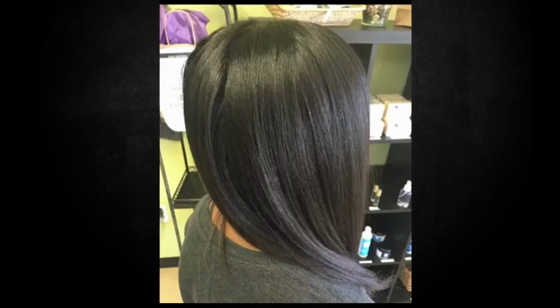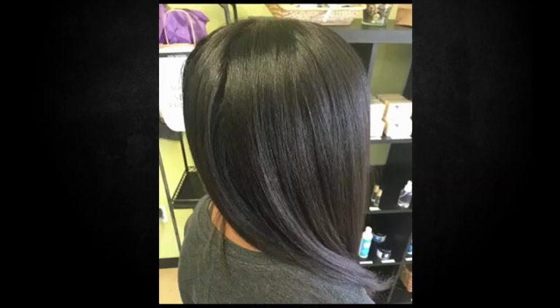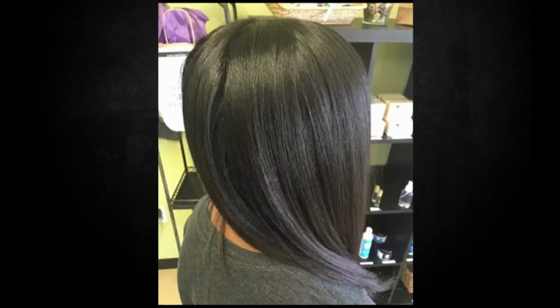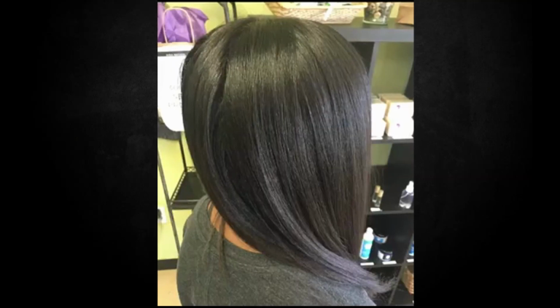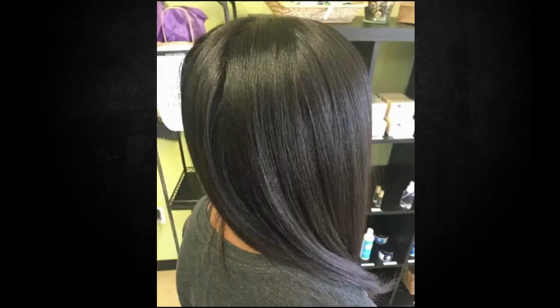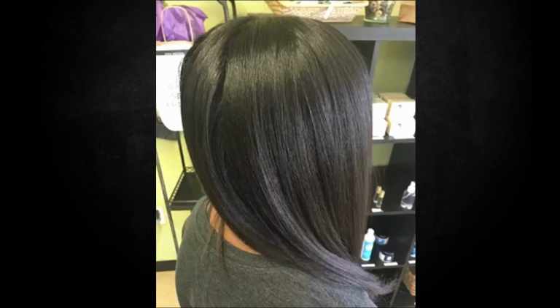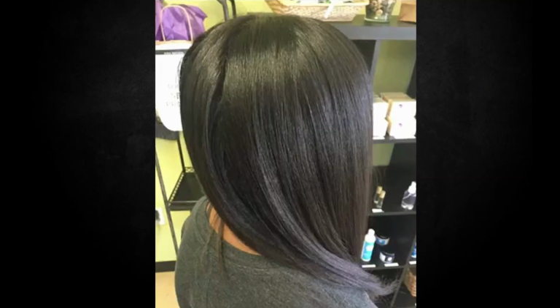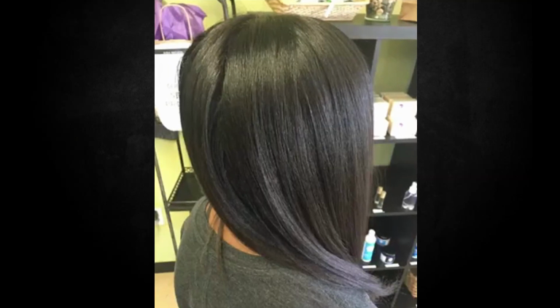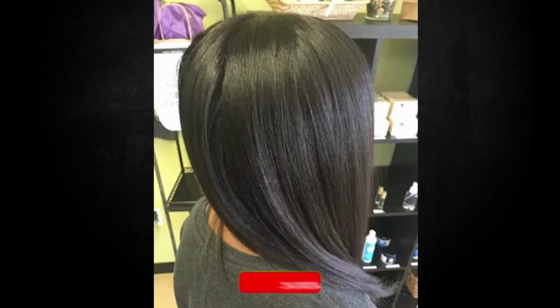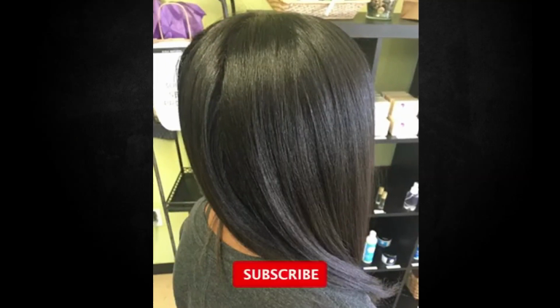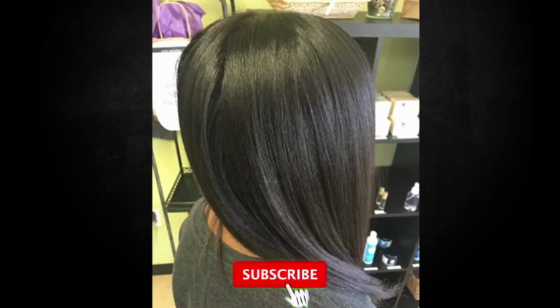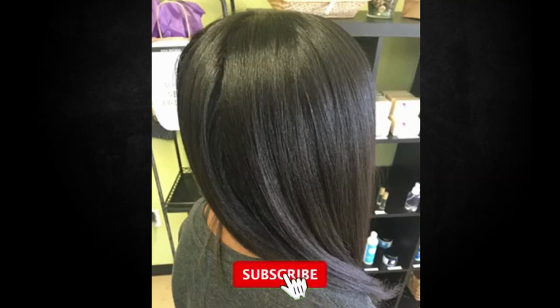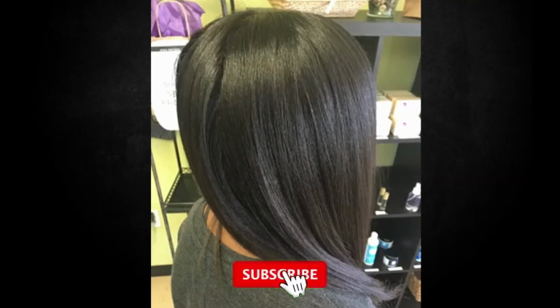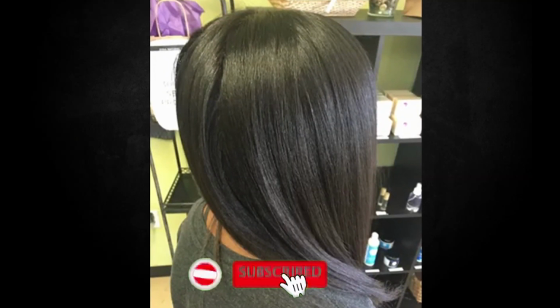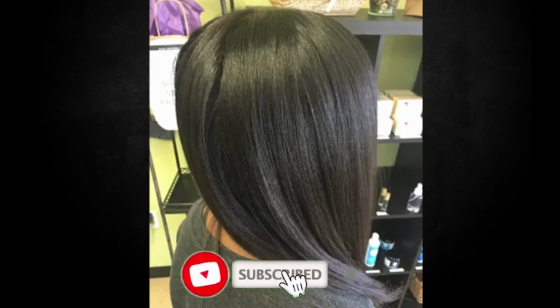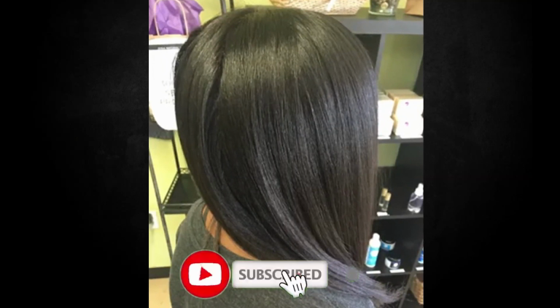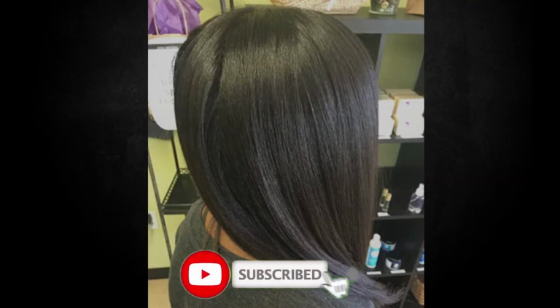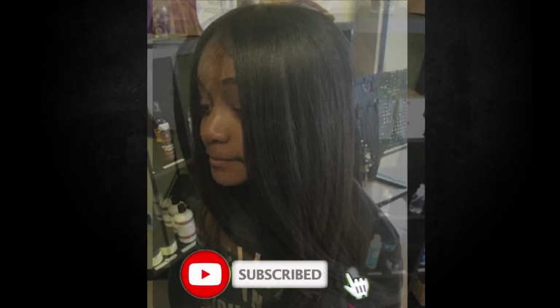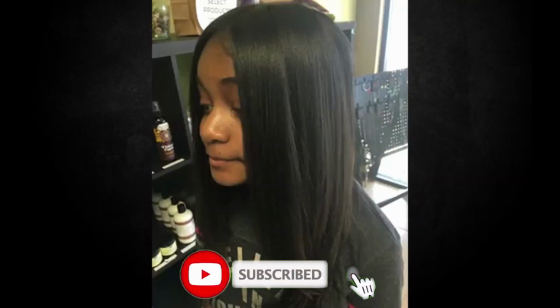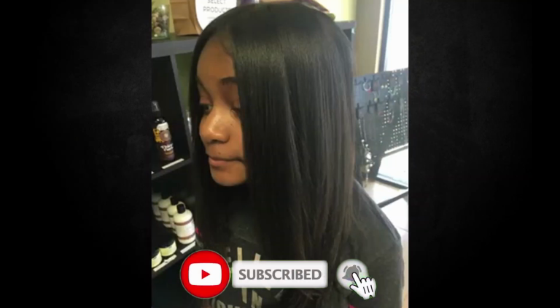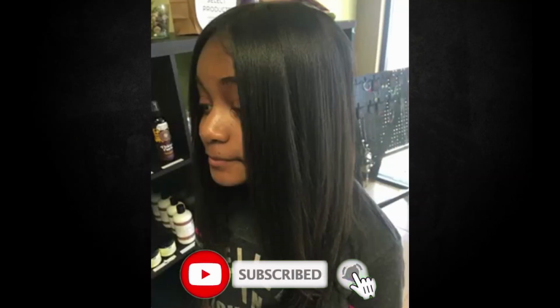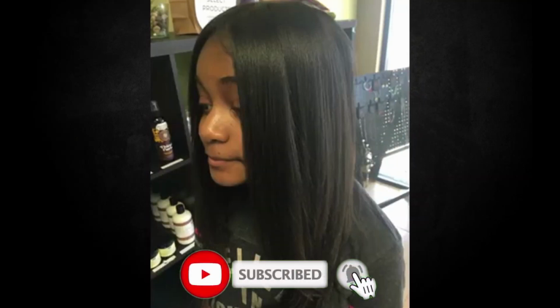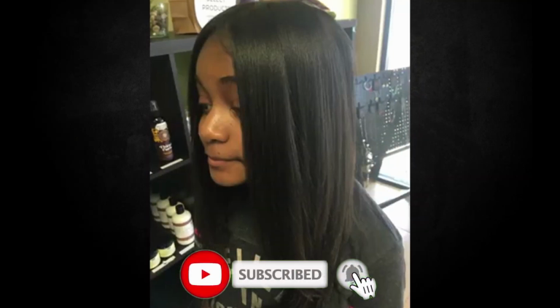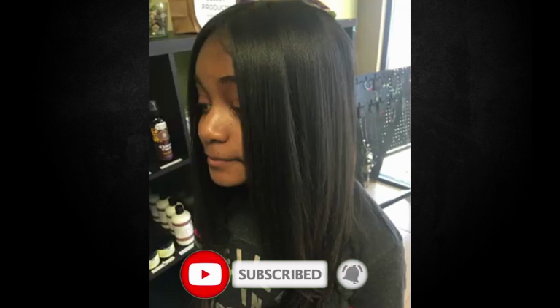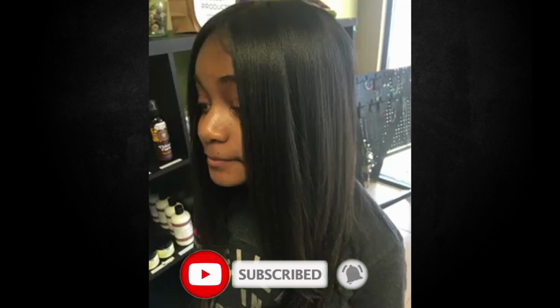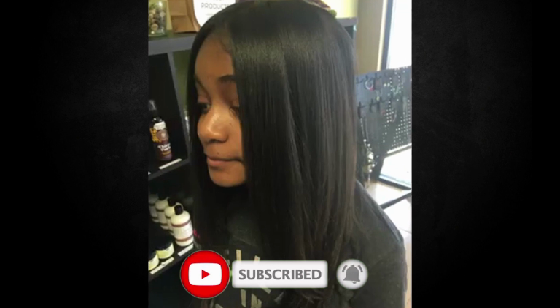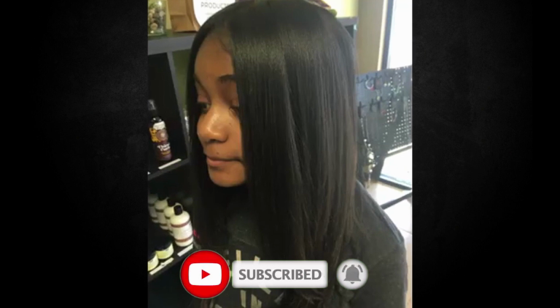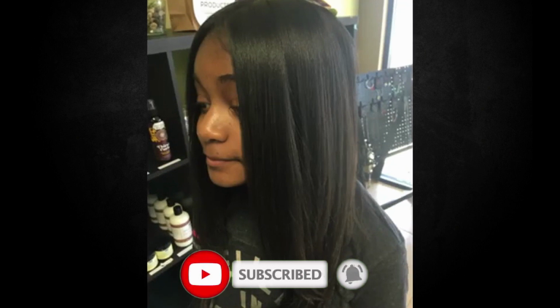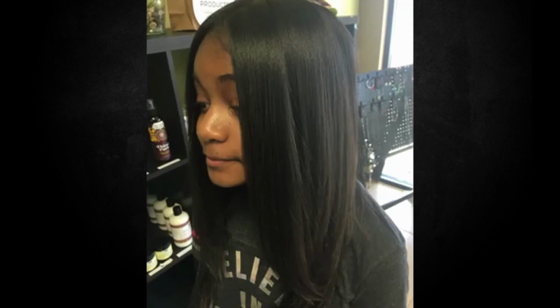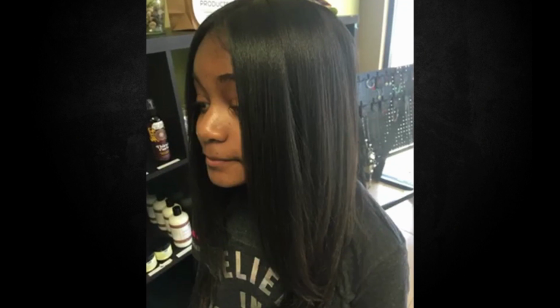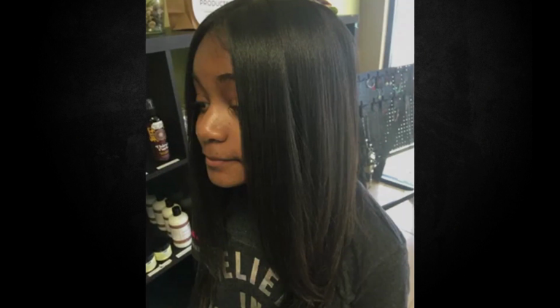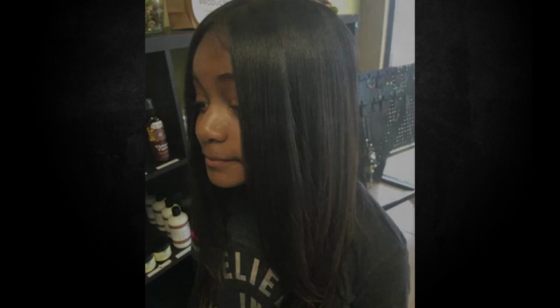I hope you enjoyed this video. Don't forget to subscribe, like, and leave any comments.